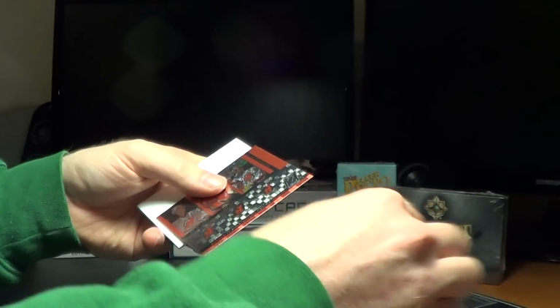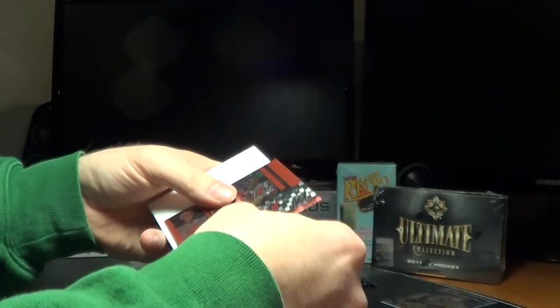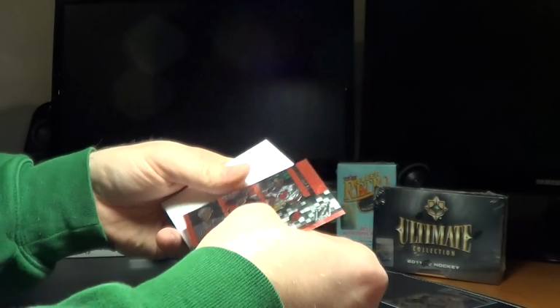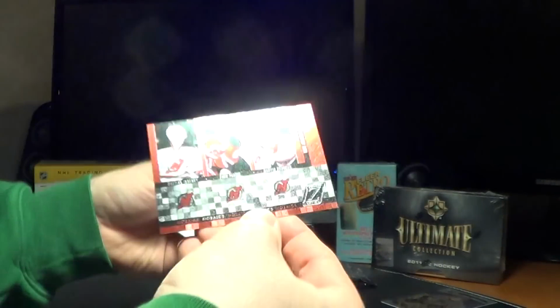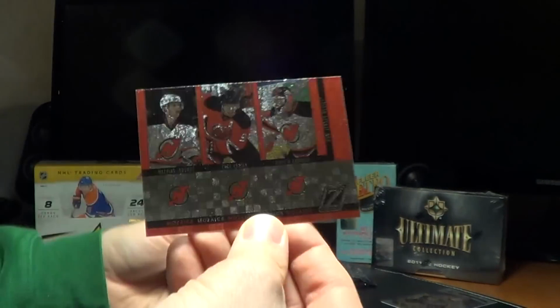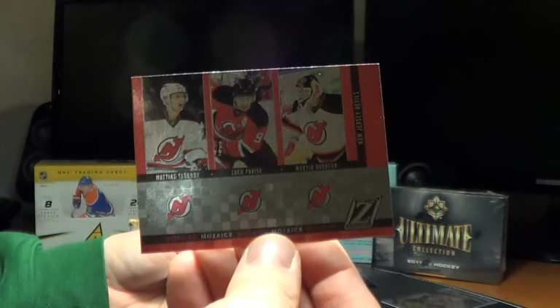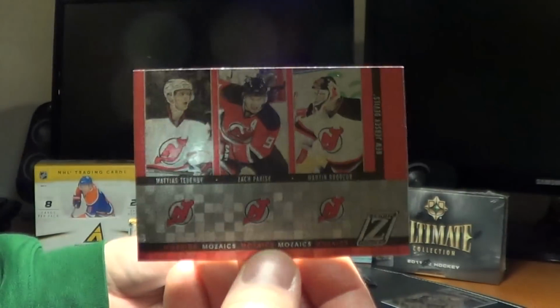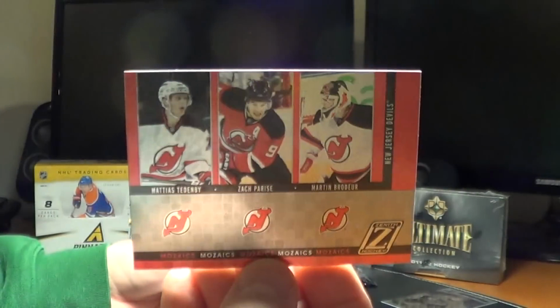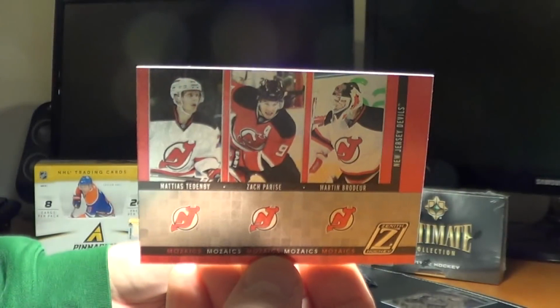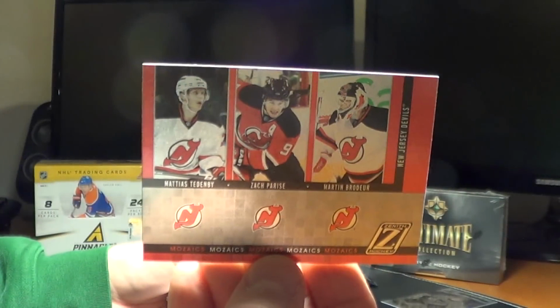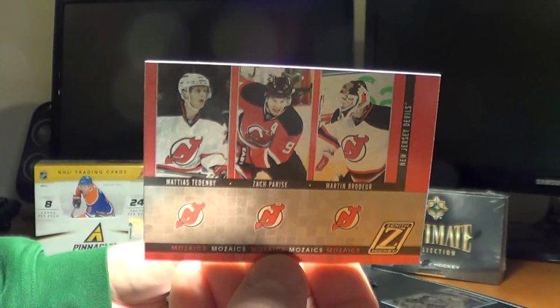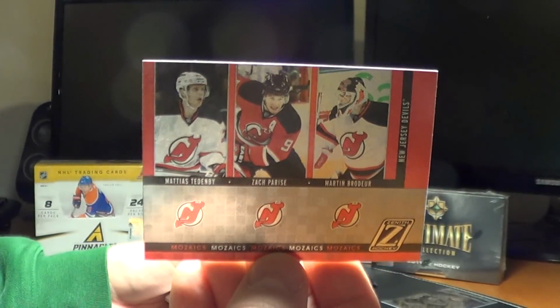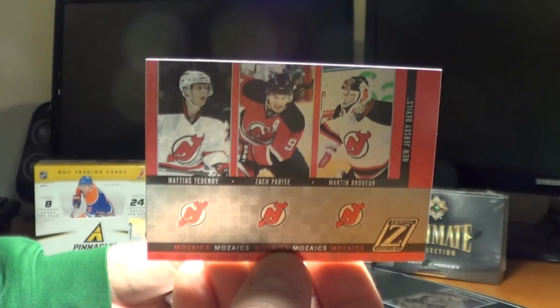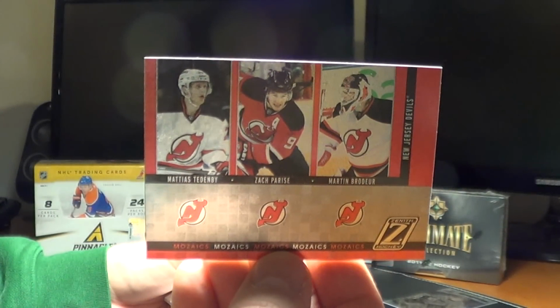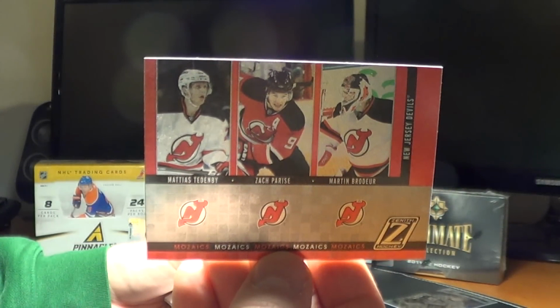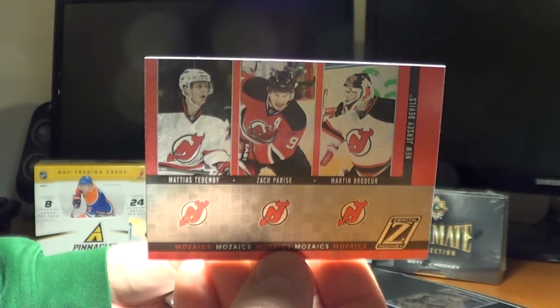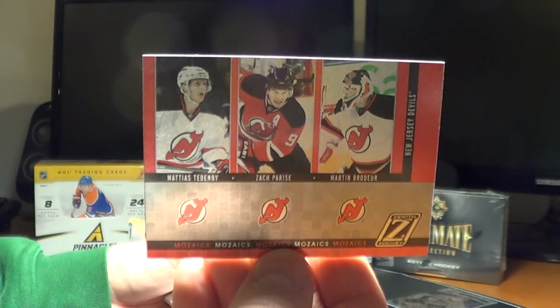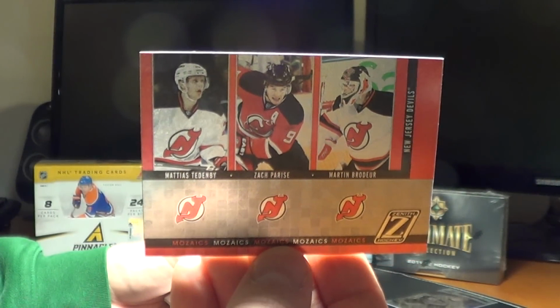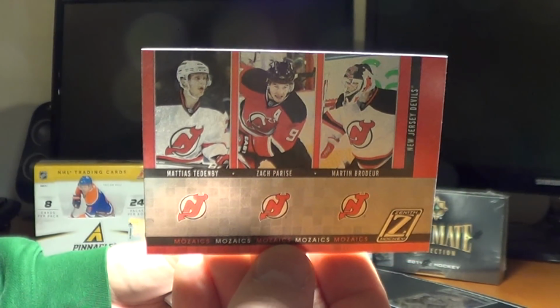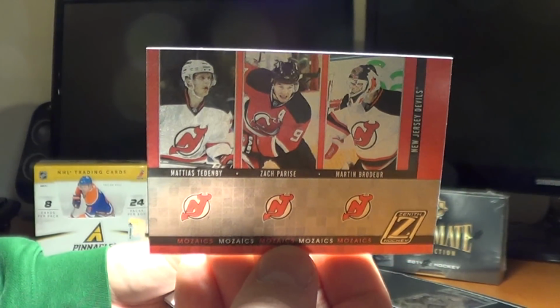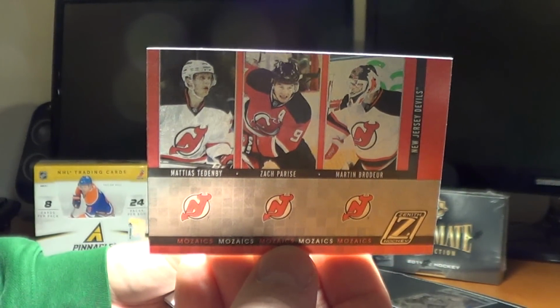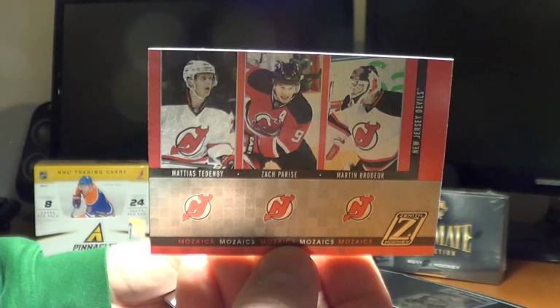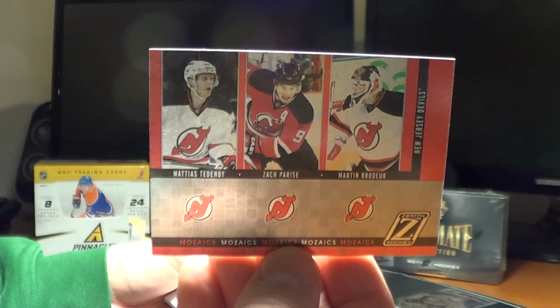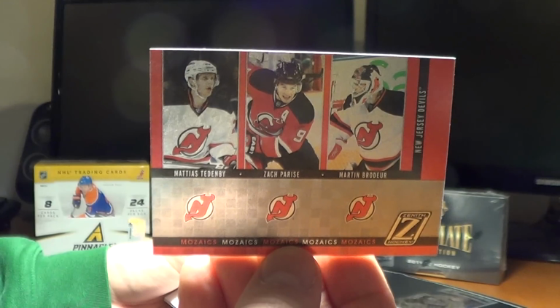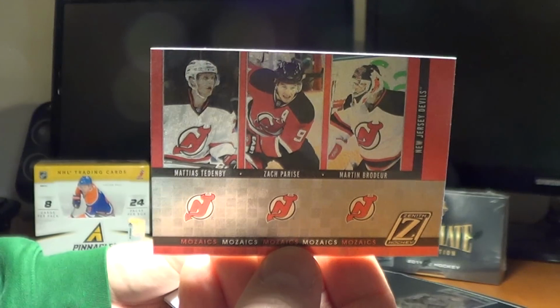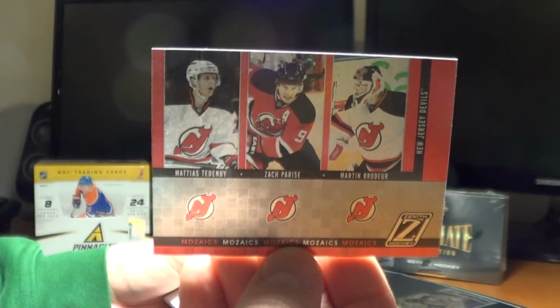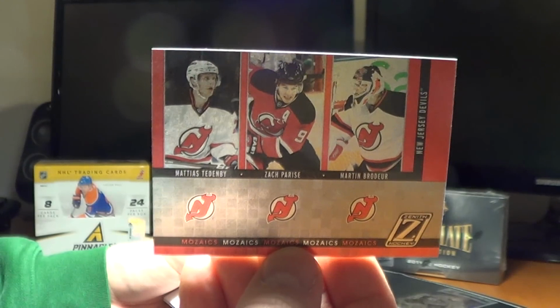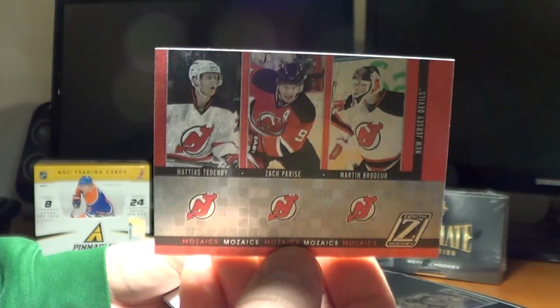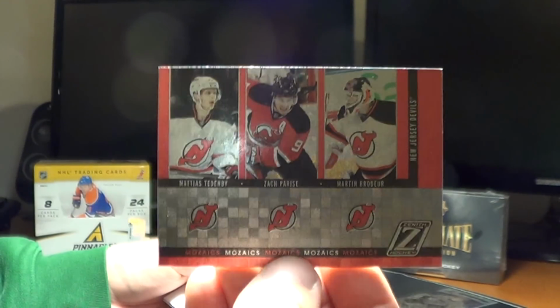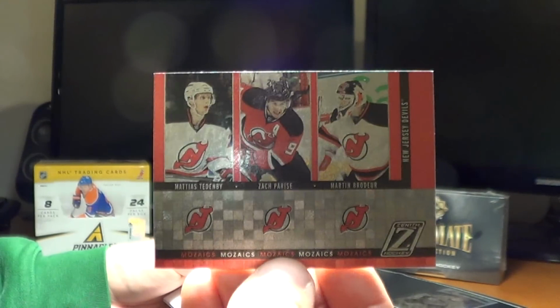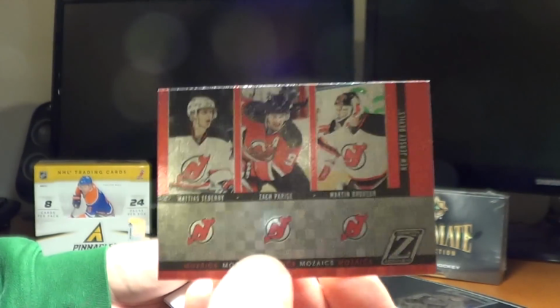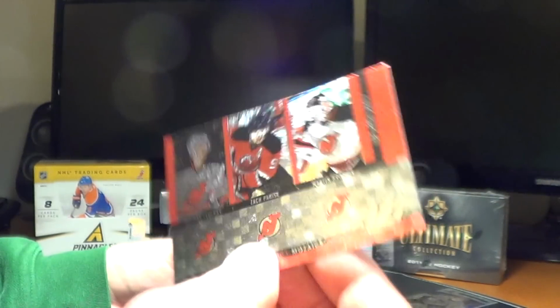We have a Mosaics hit for the Devils — Matthias Teddenby, Zach Parise, and Martin Brodeur.